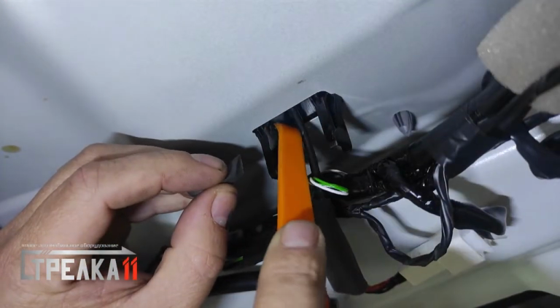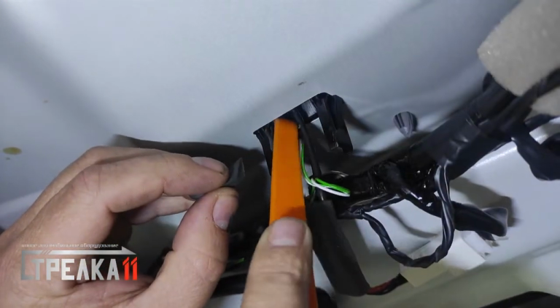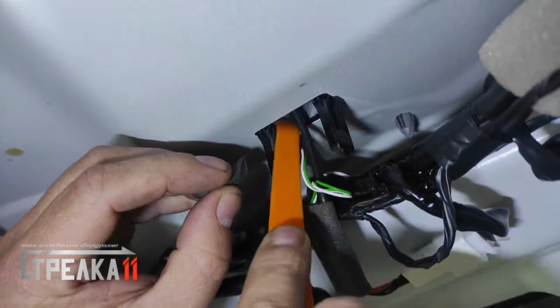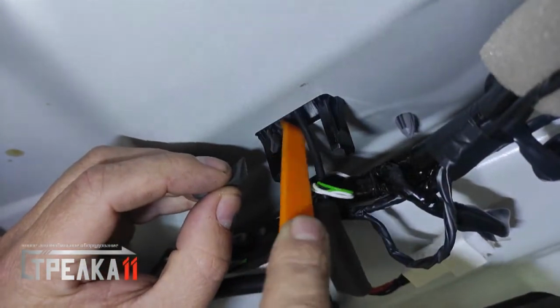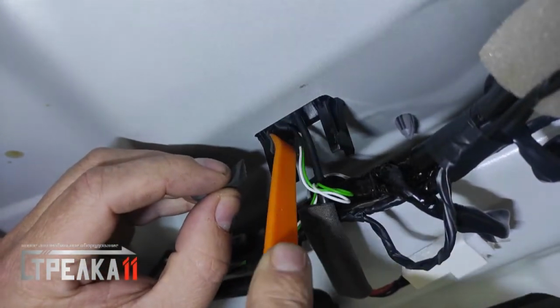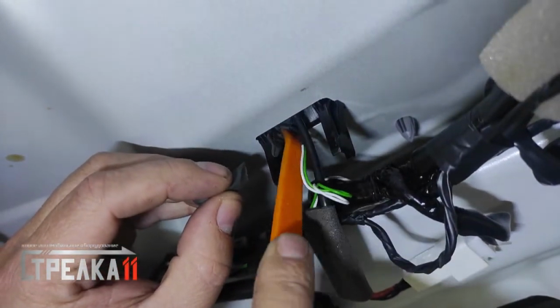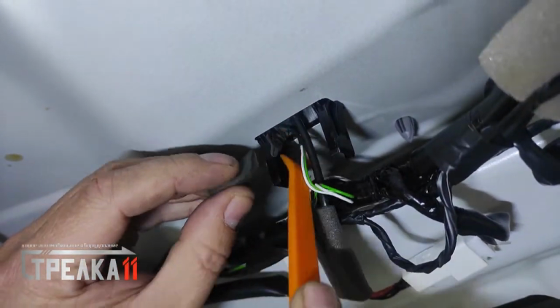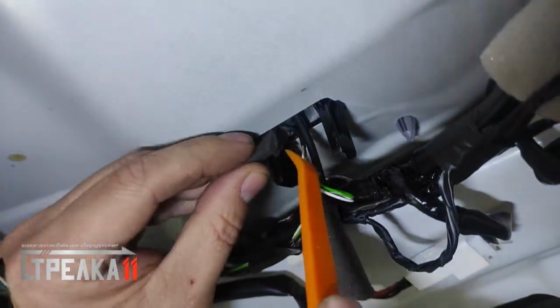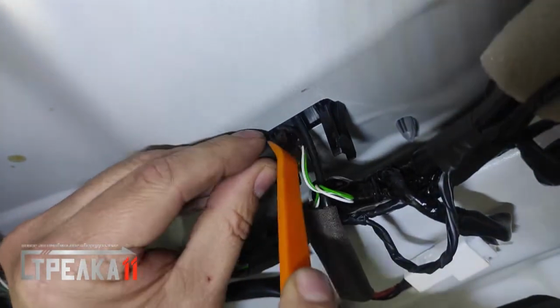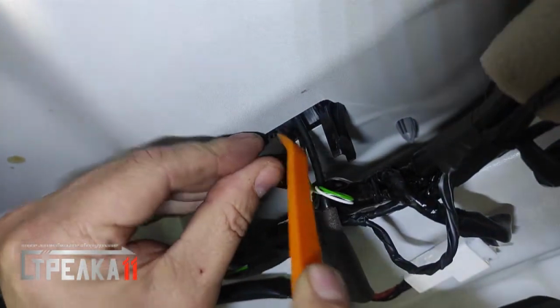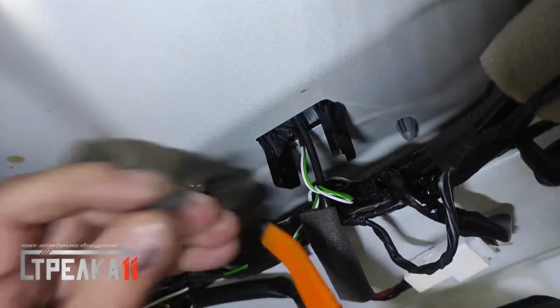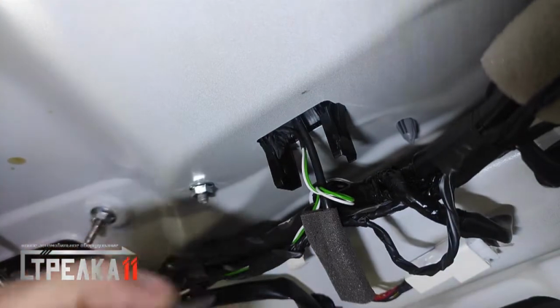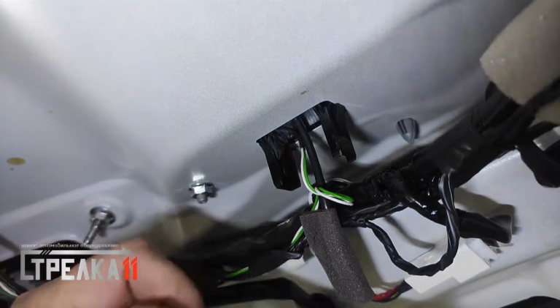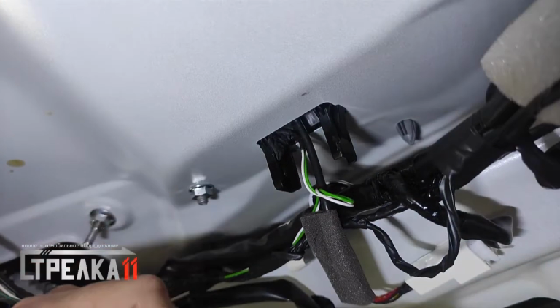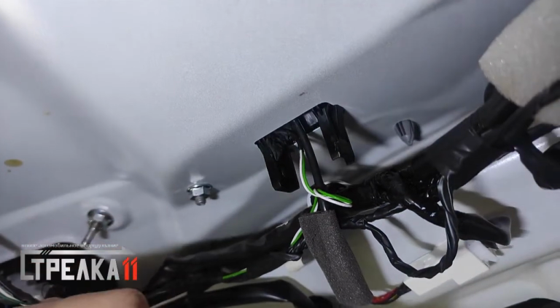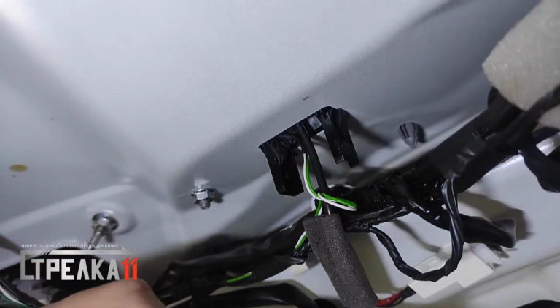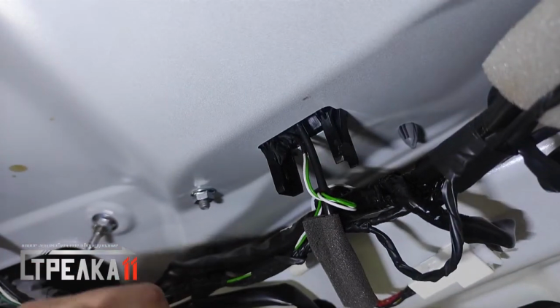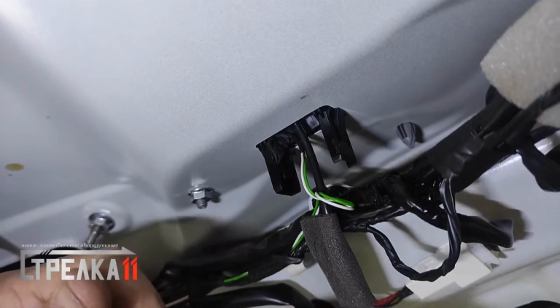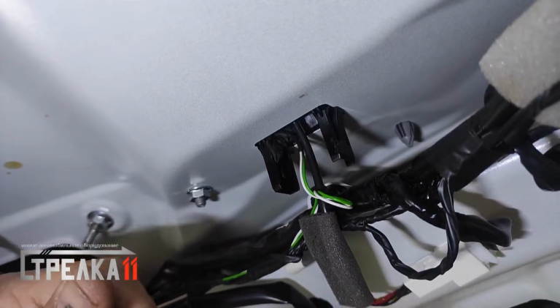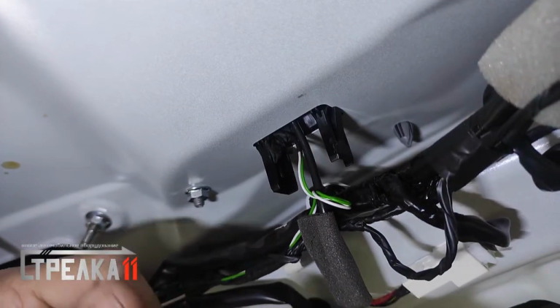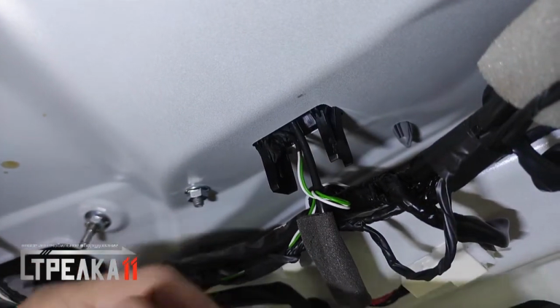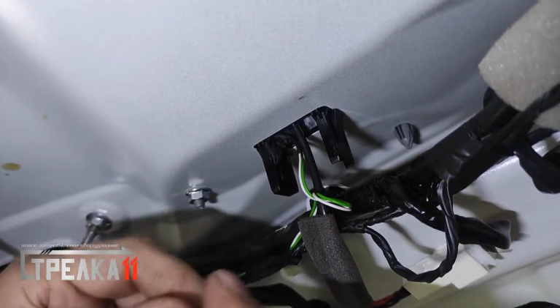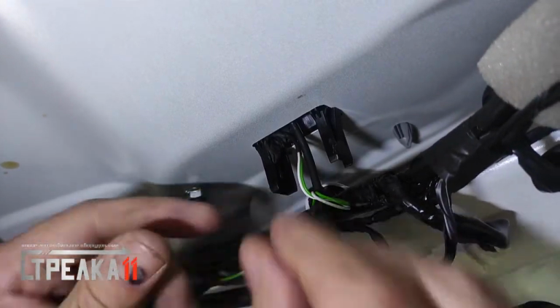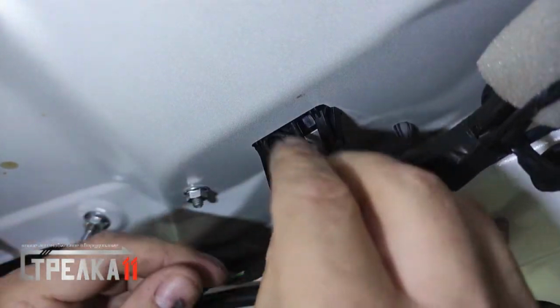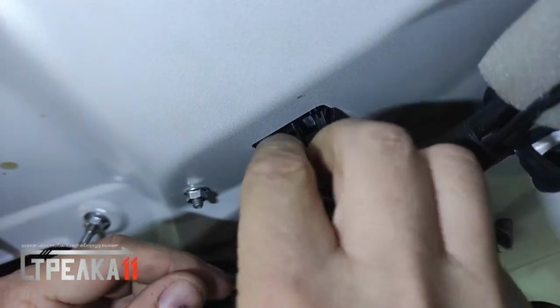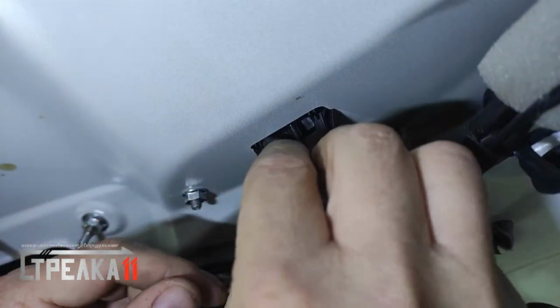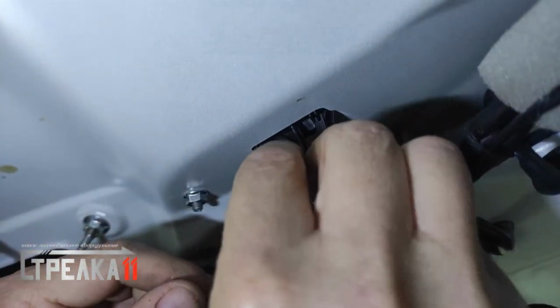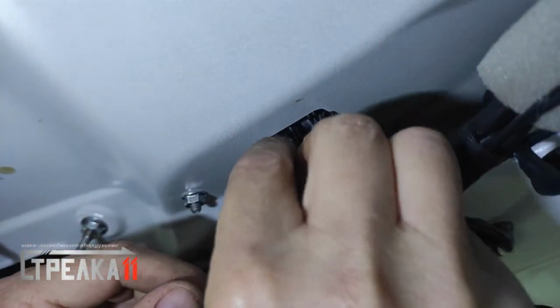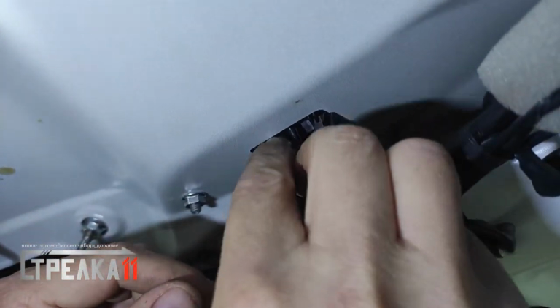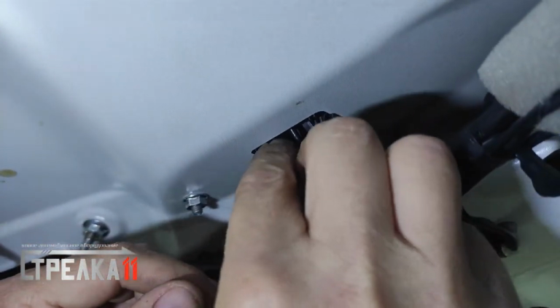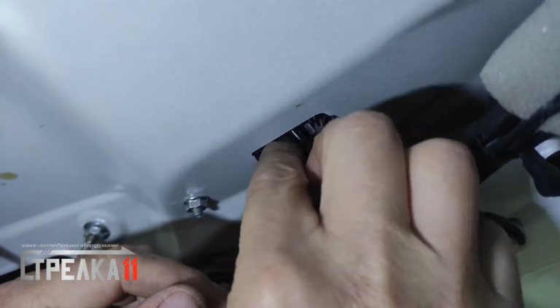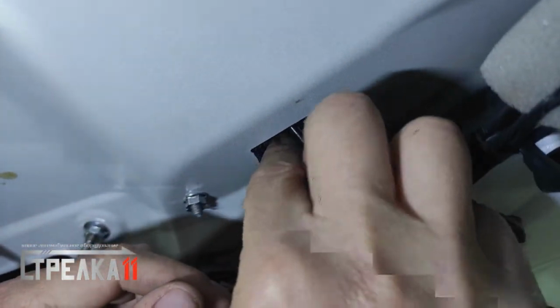Во избежание возможного попадания влаги под обшивку, высверленное технологическое отверстие герметизируется автомобильным пластилином.